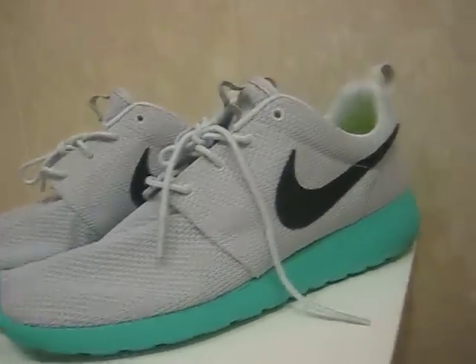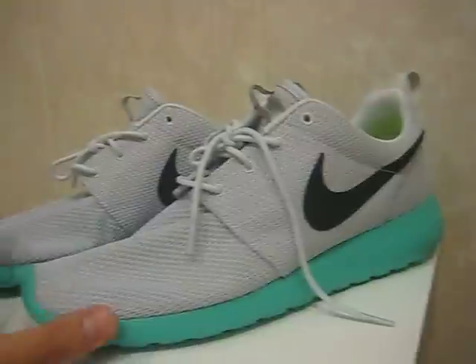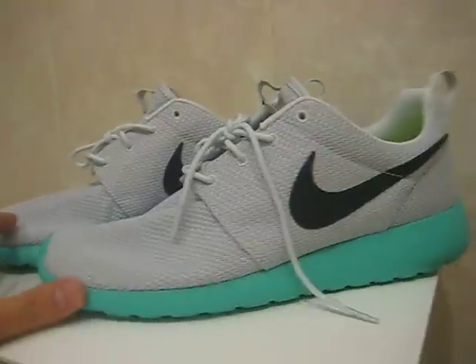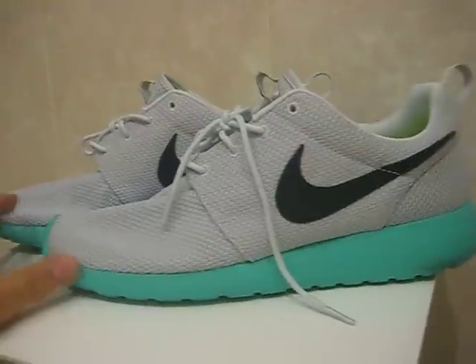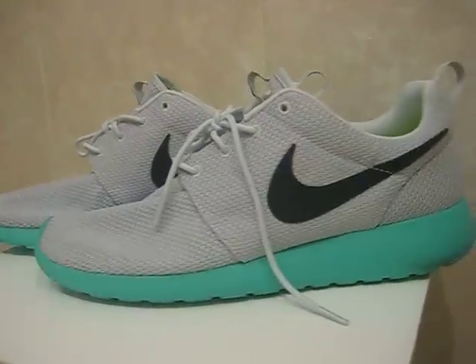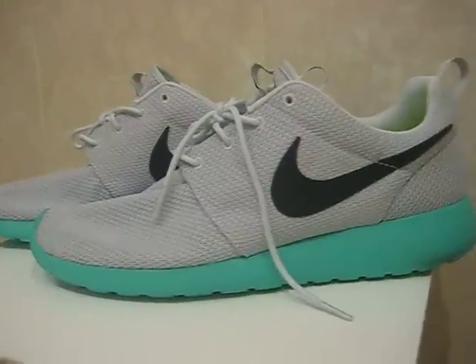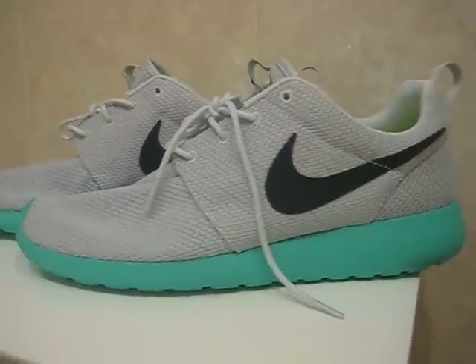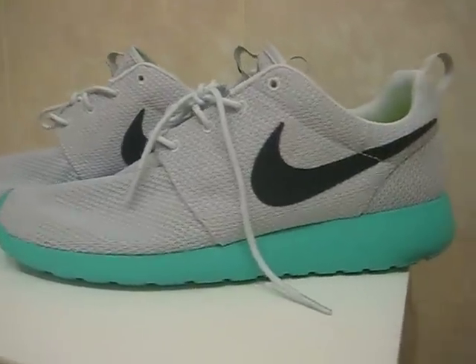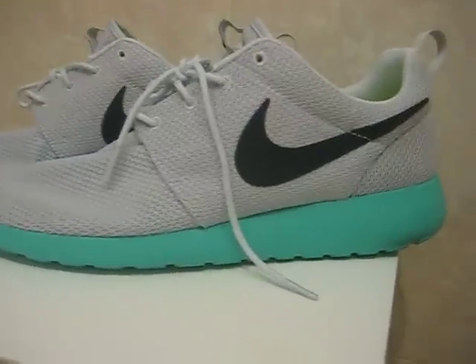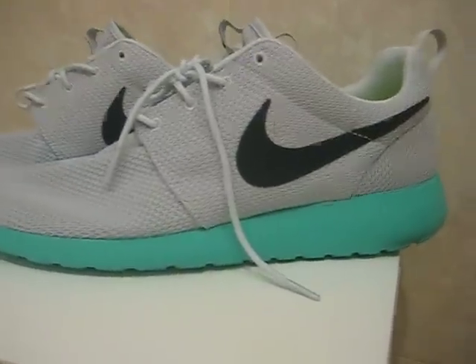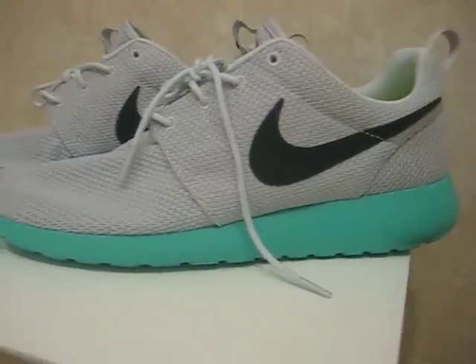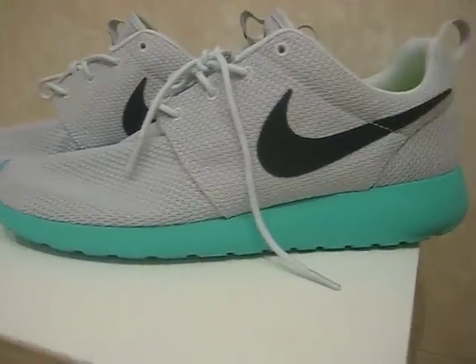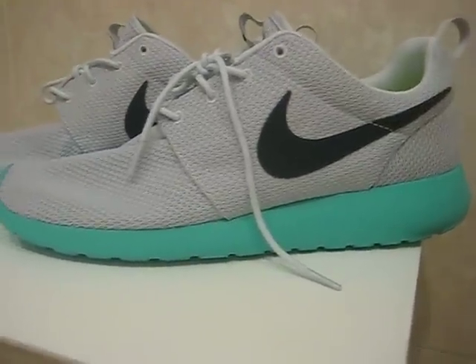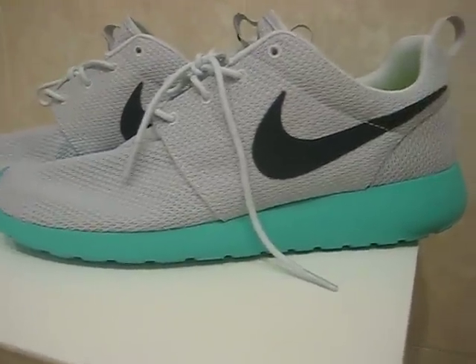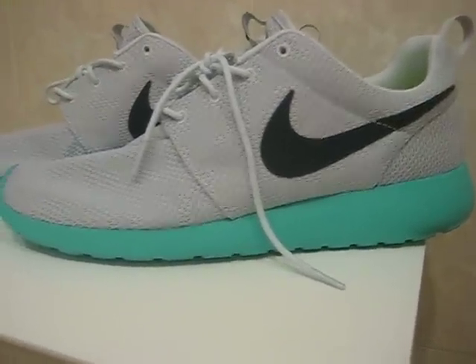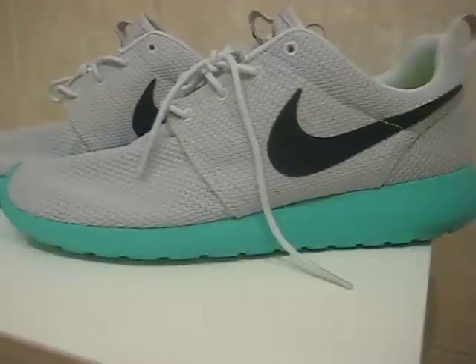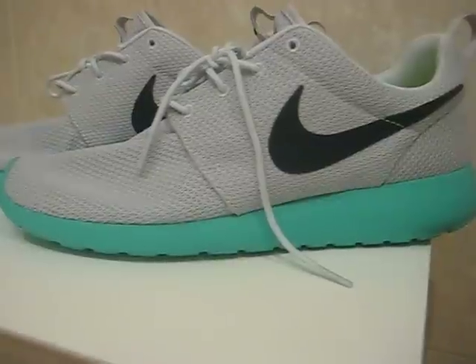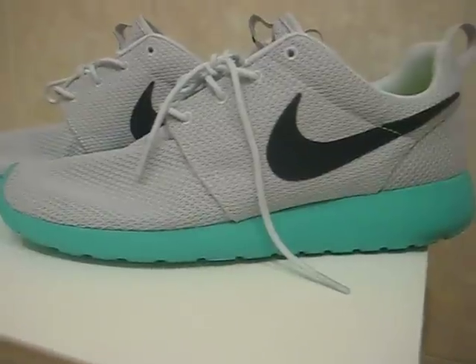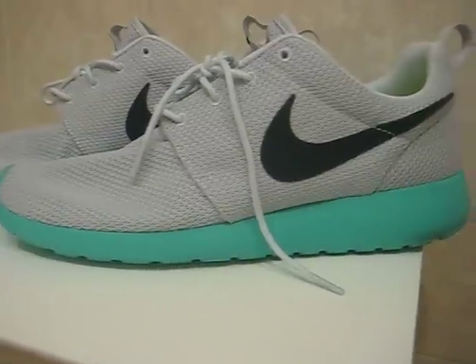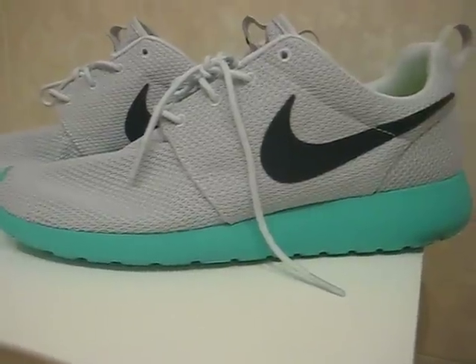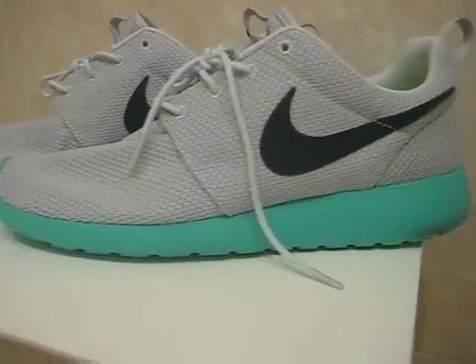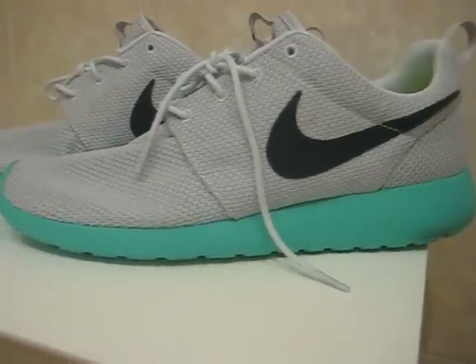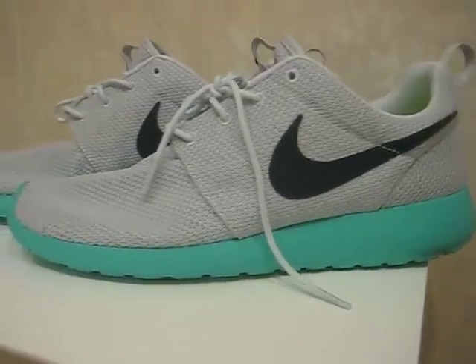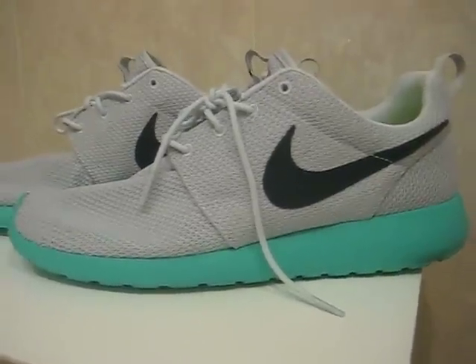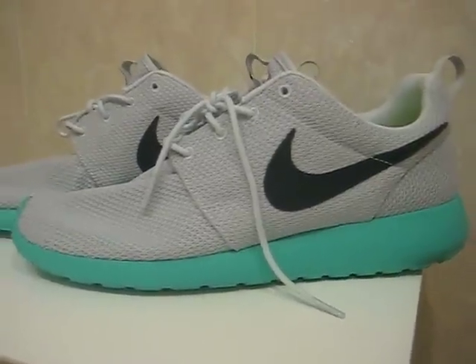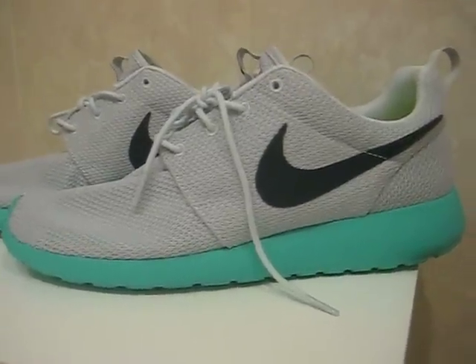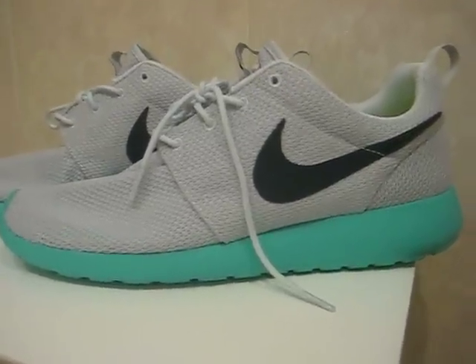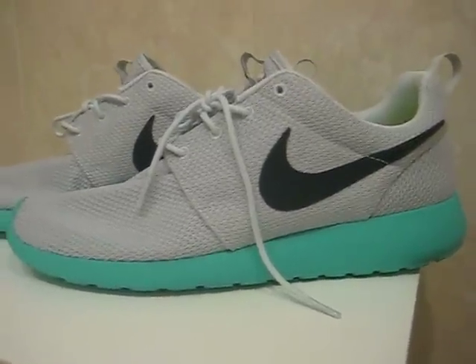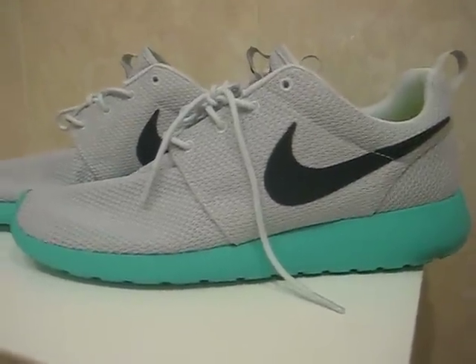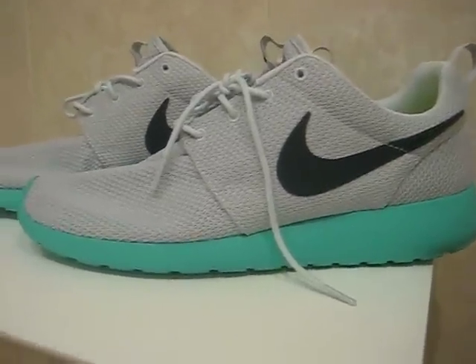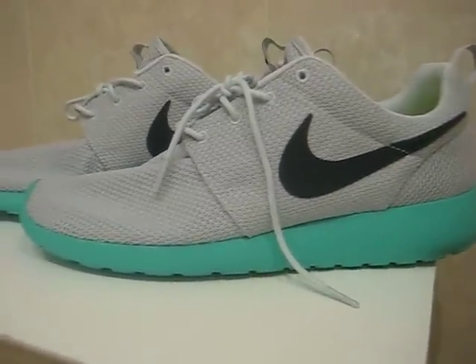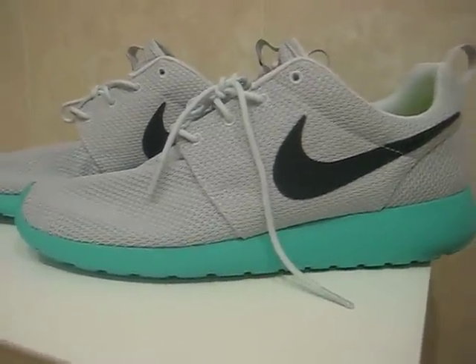So sizing on them — whatever you're wearing in the Air Max 90, pick up in these. Whatever you're wearing in the Air Force One, go a half size up from that.